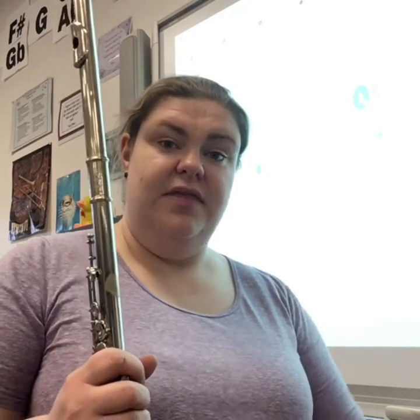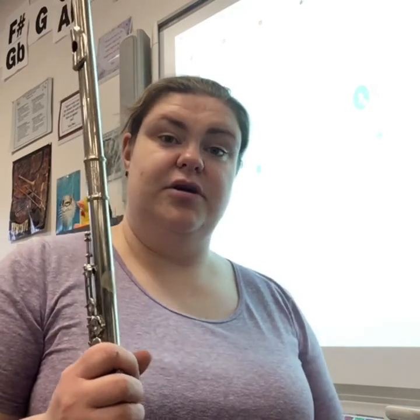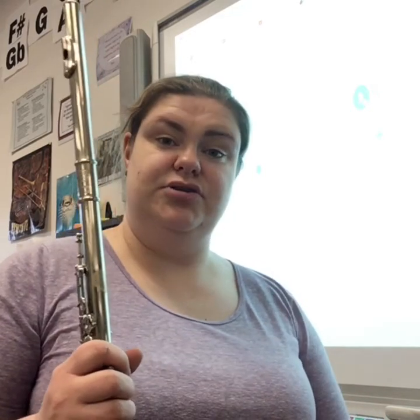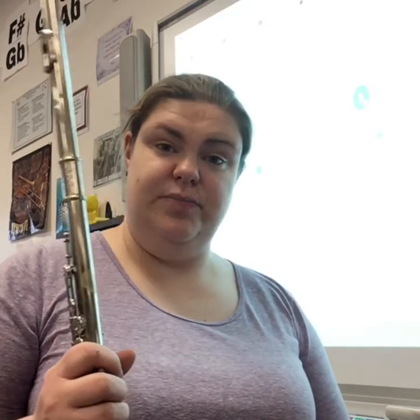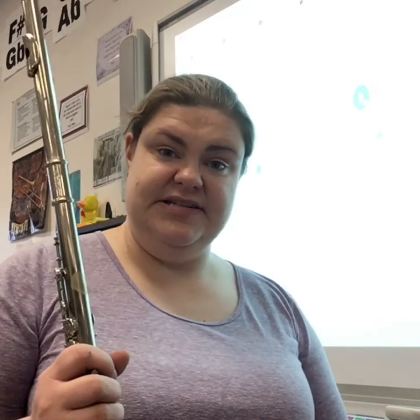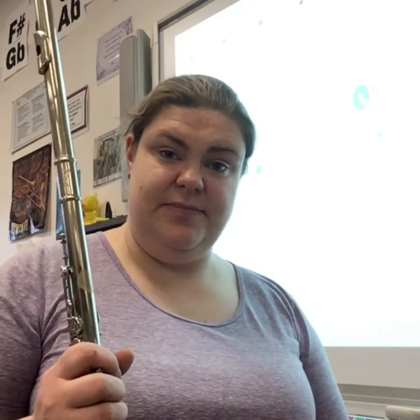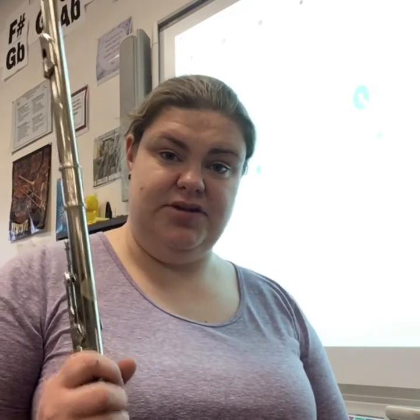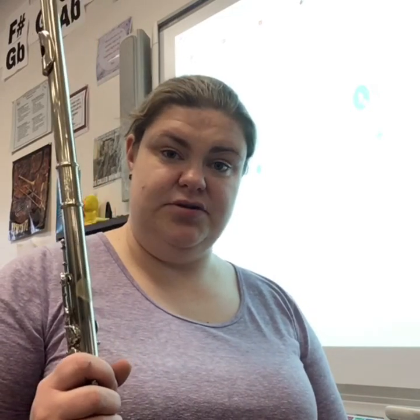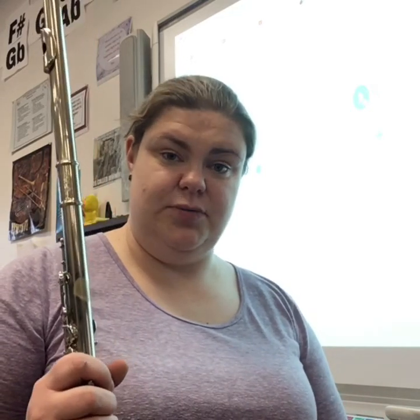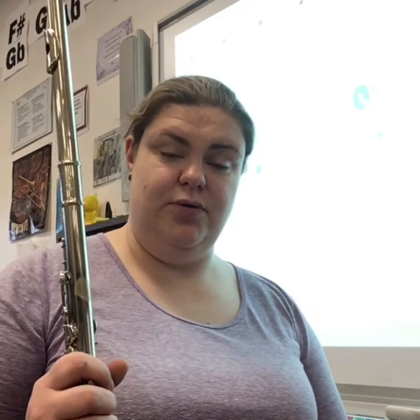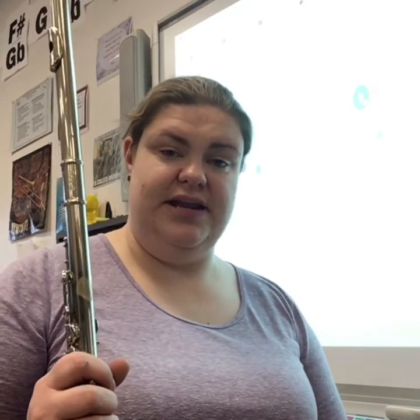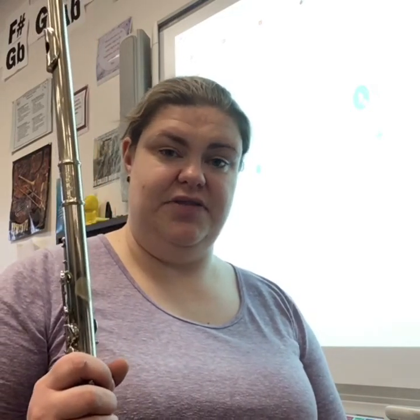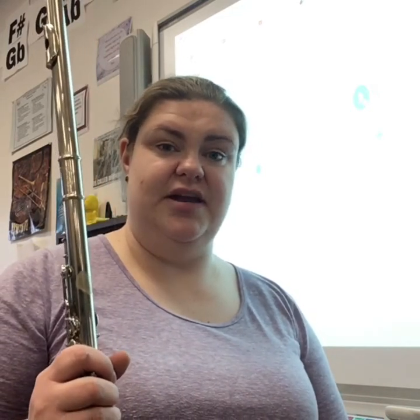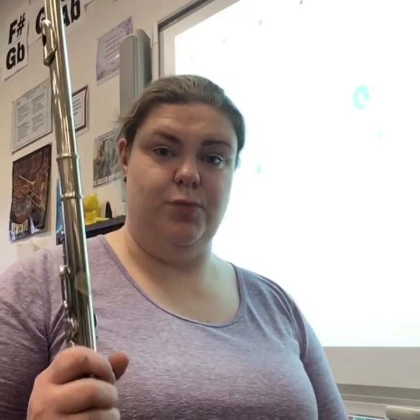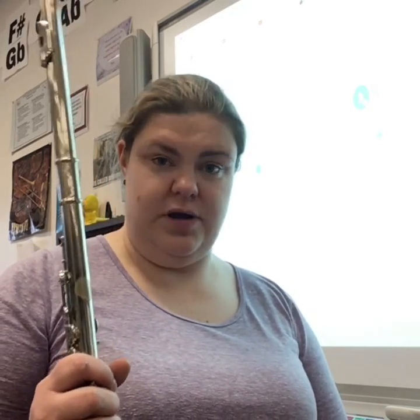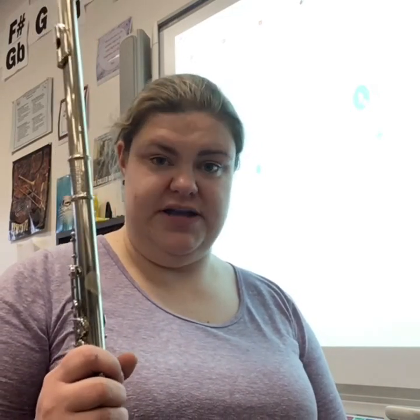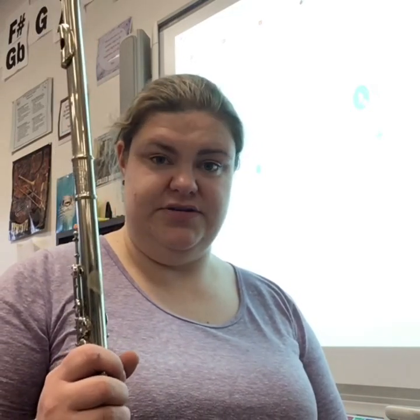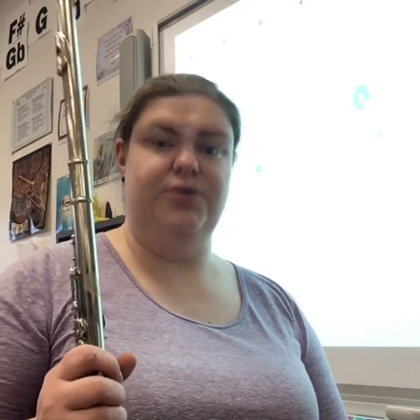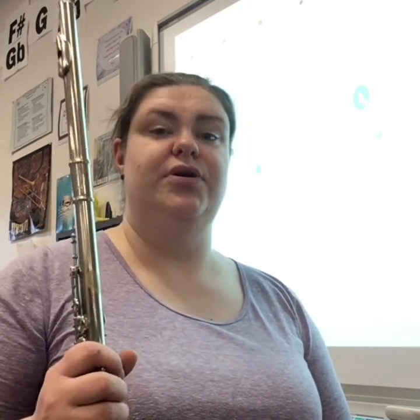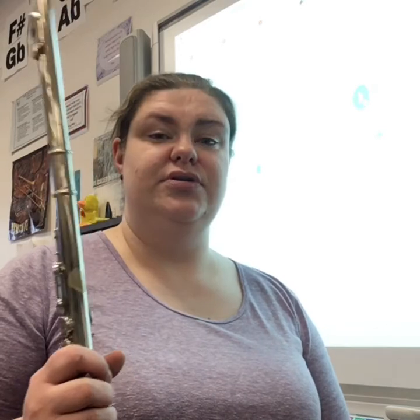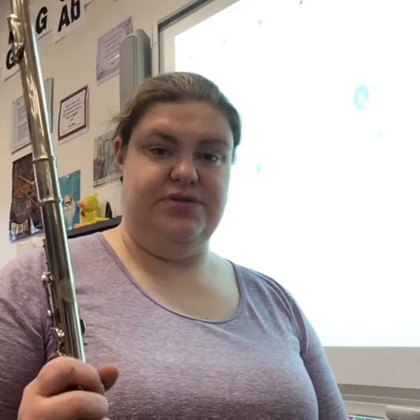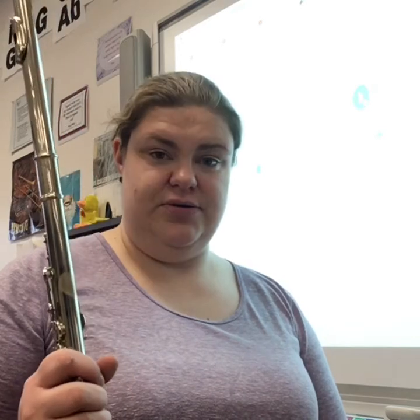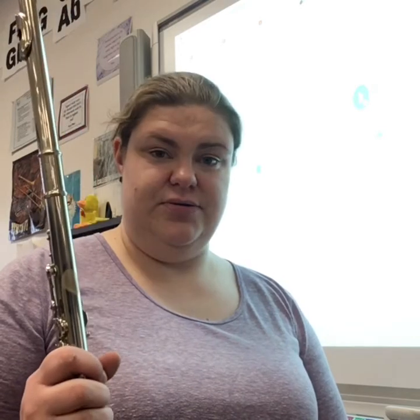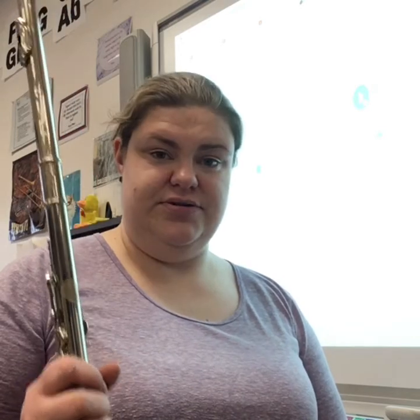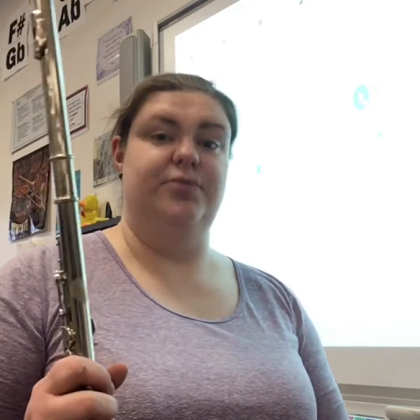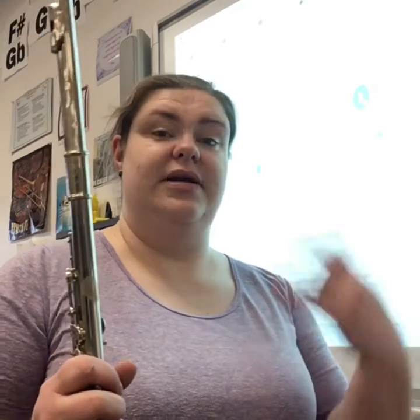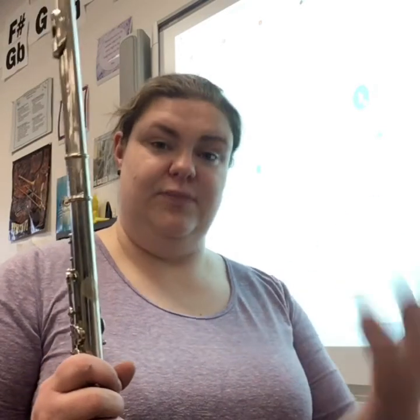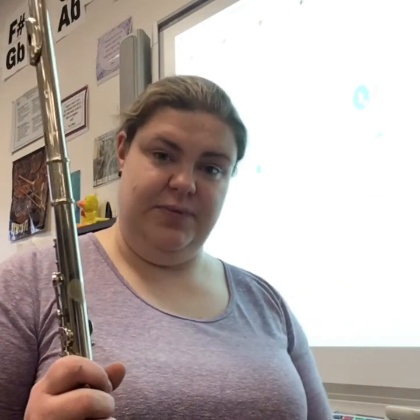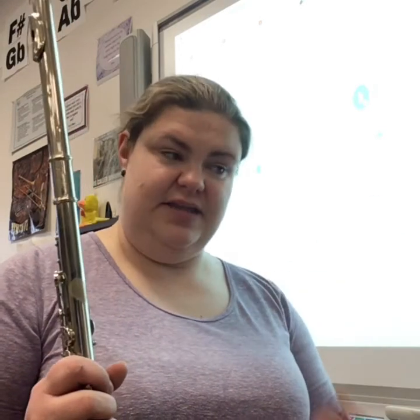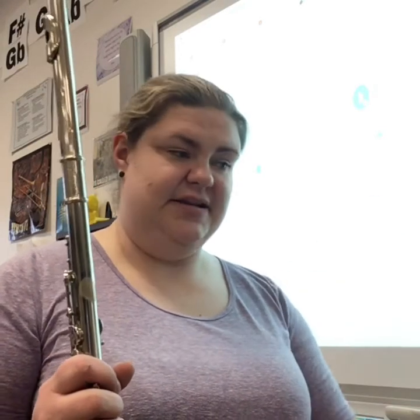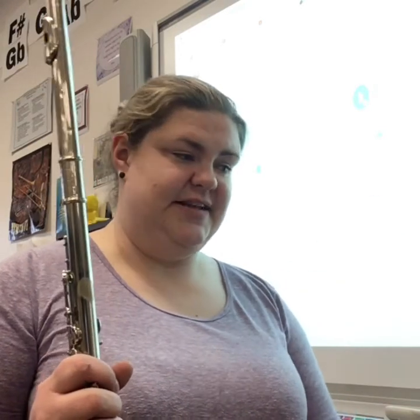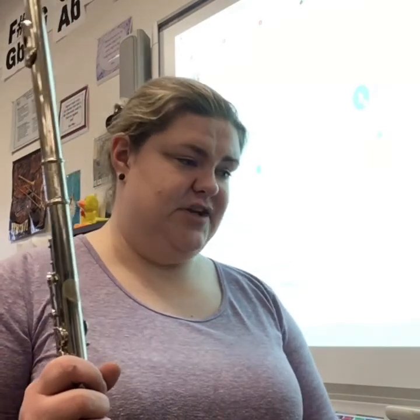There are two beats in a measure, so we're going to count that as one, two, two, two, and then we play the next section.